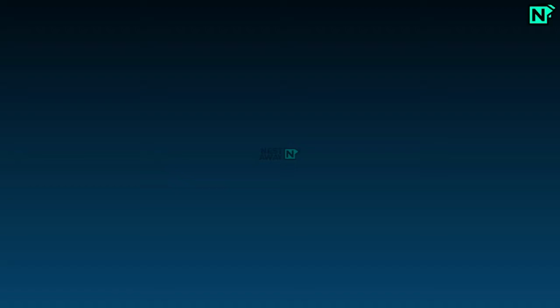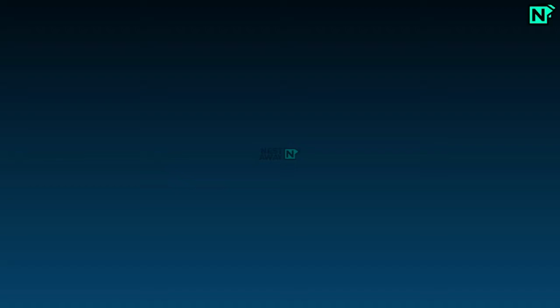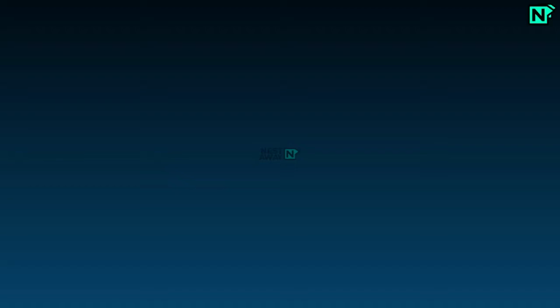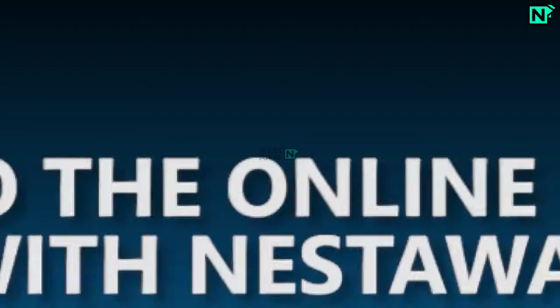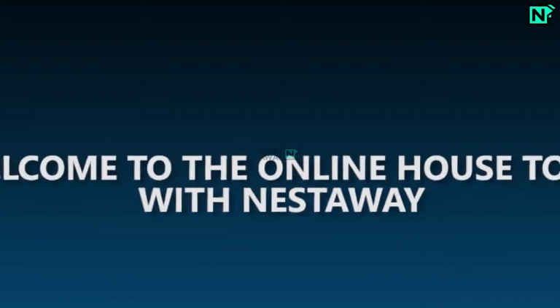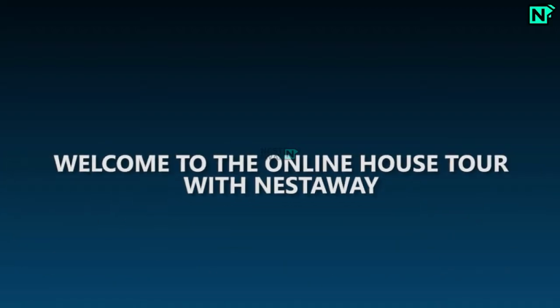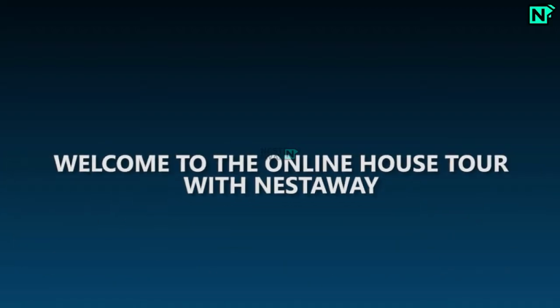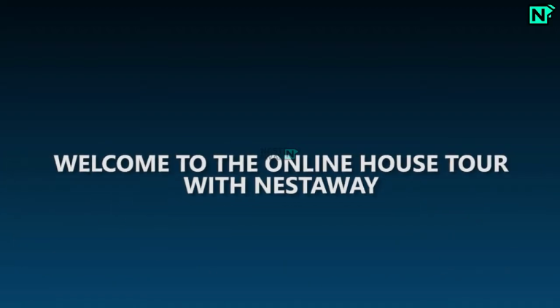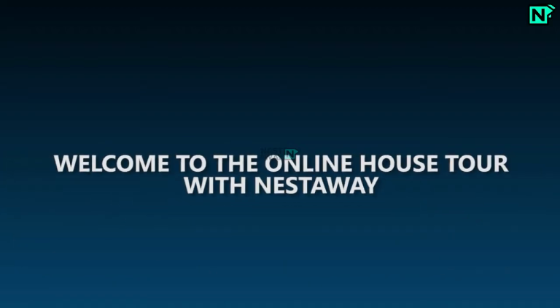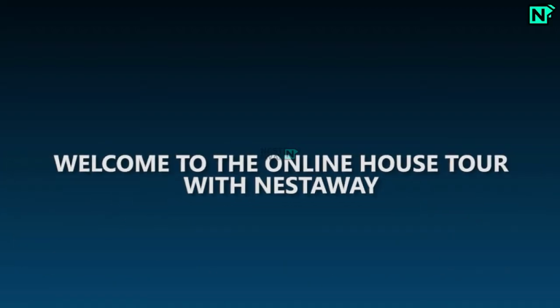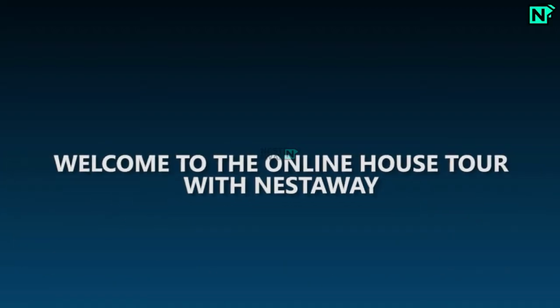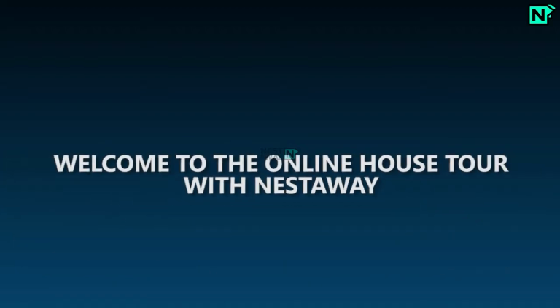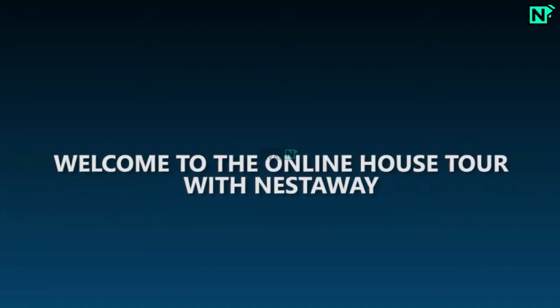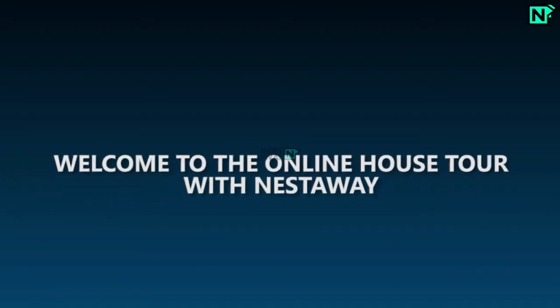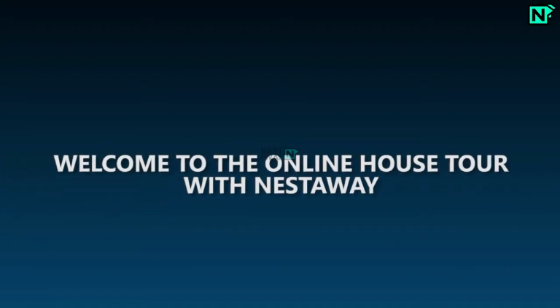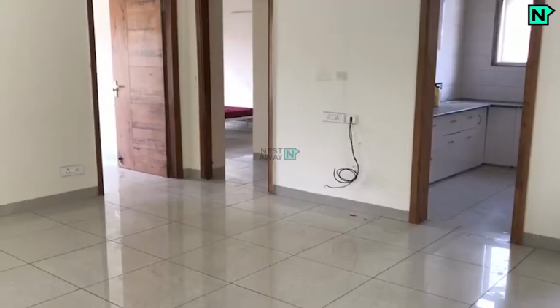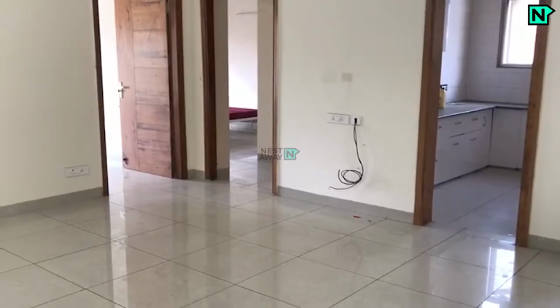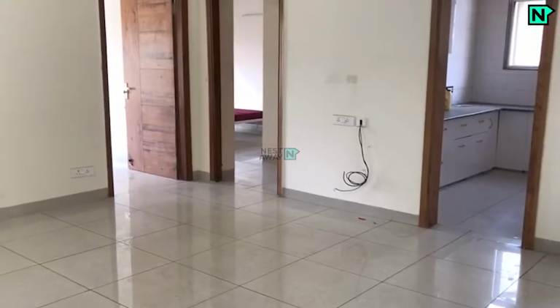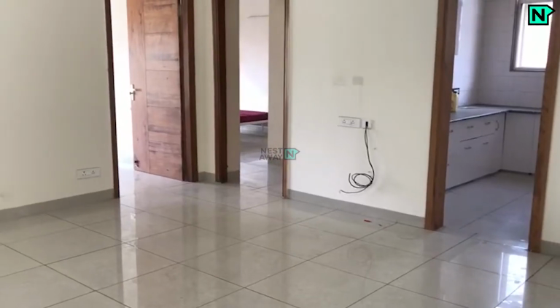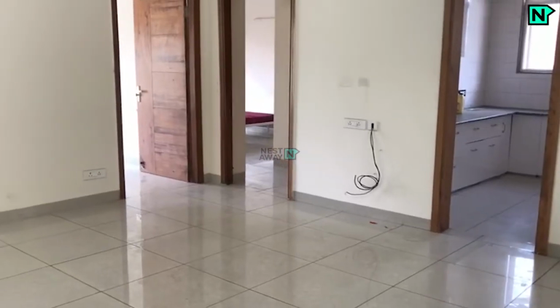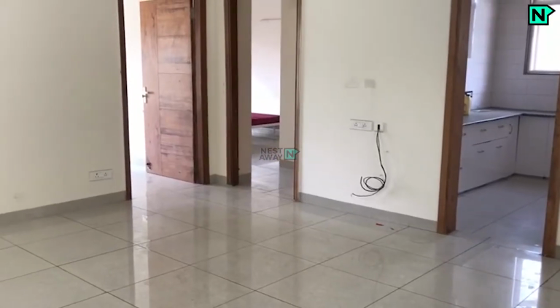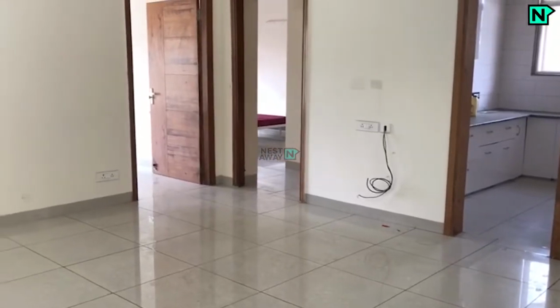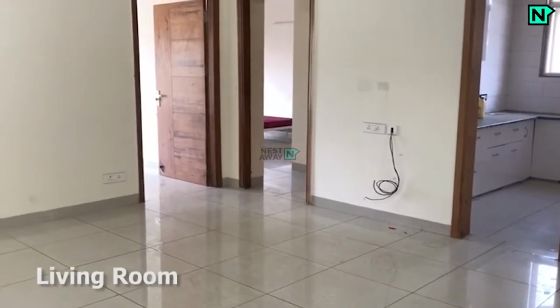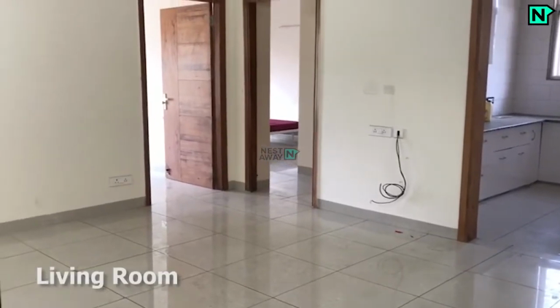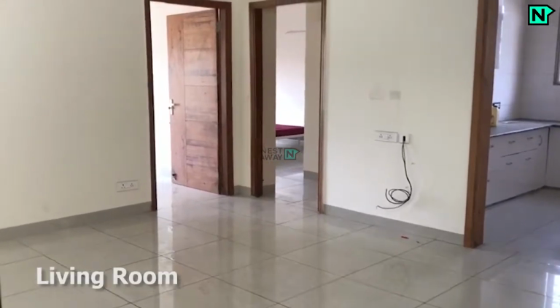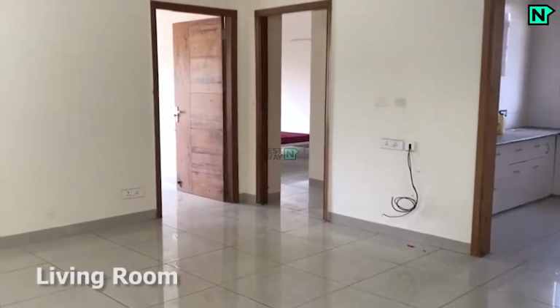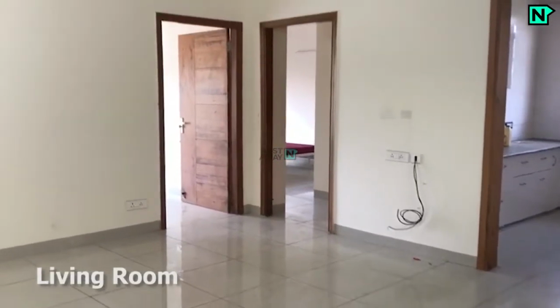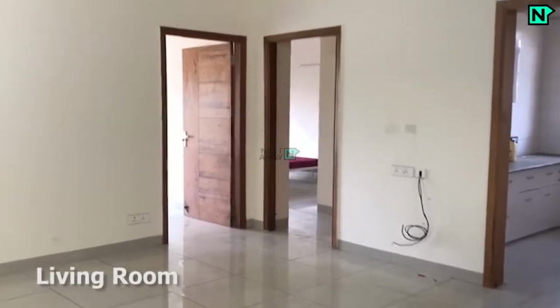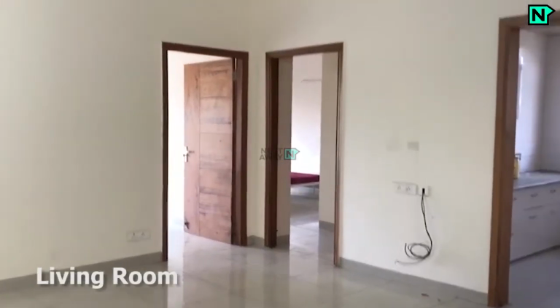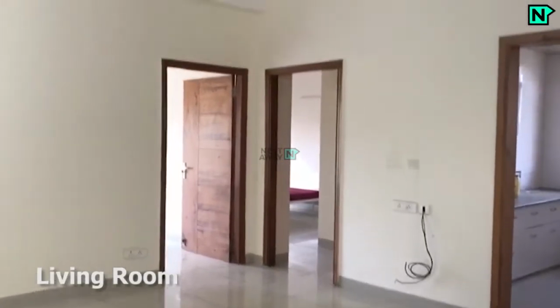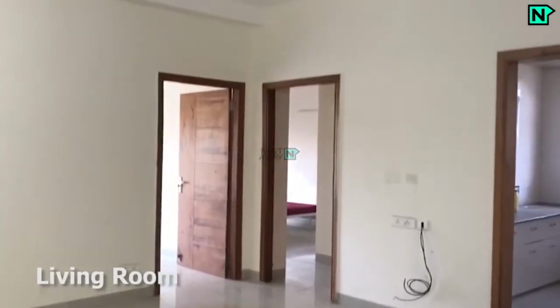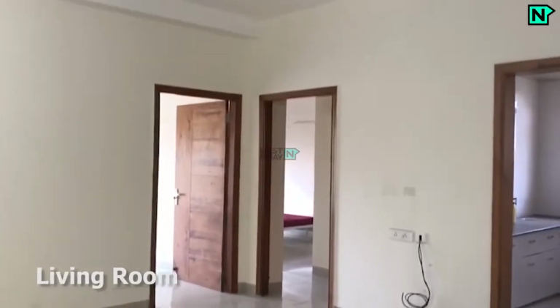Welcome to the online house tour with Nestaway. This is the spacious living area.